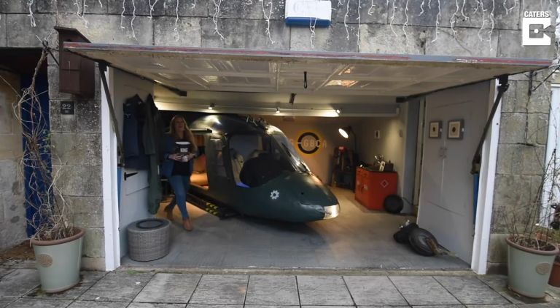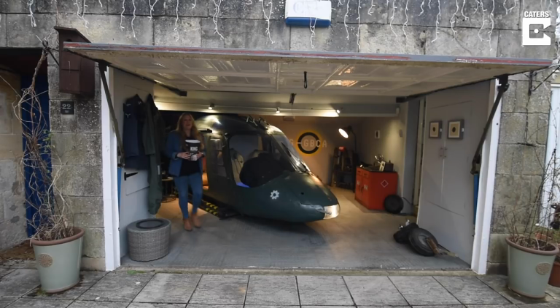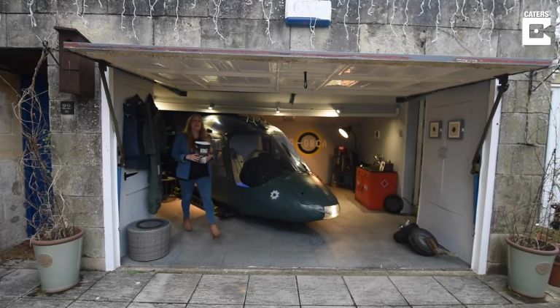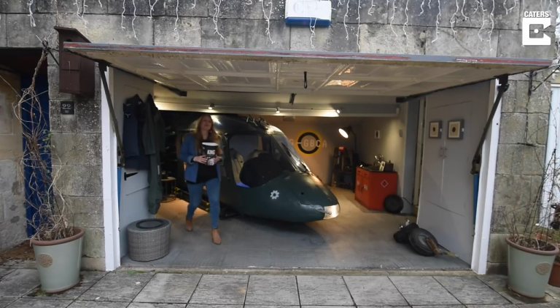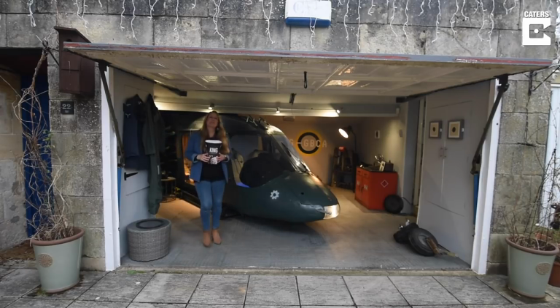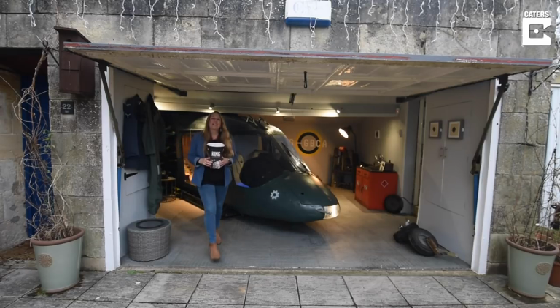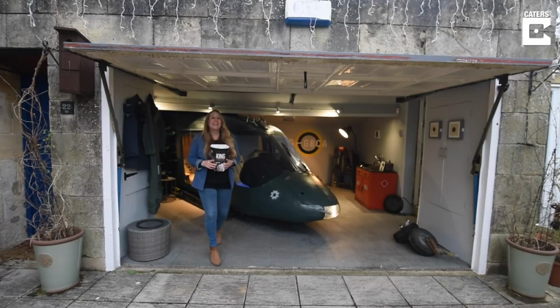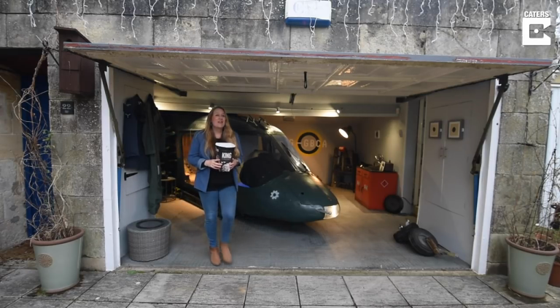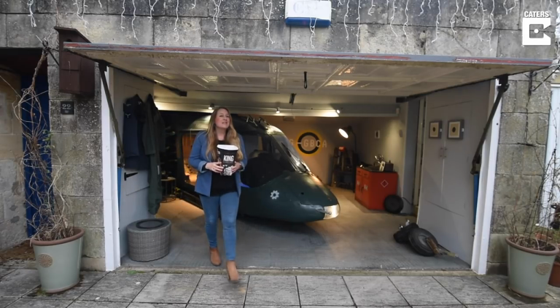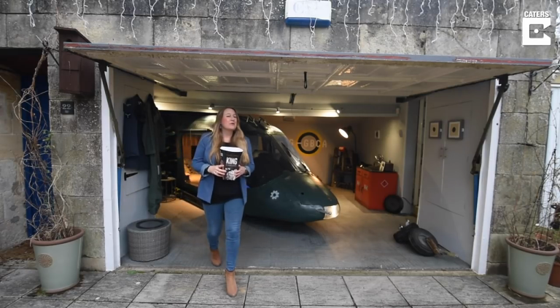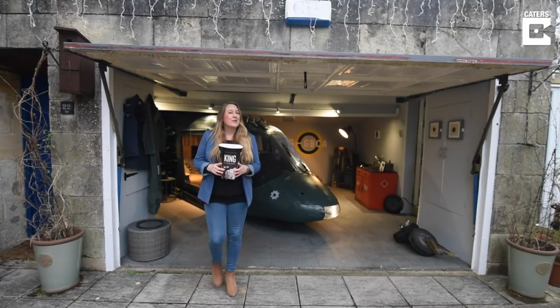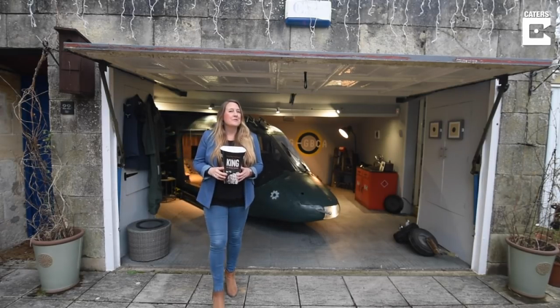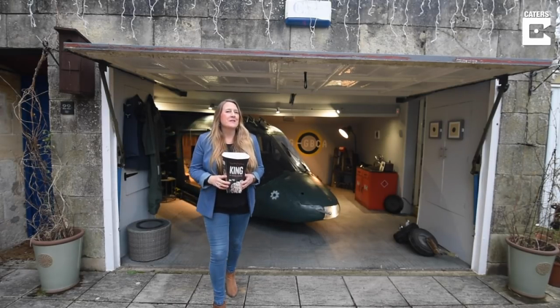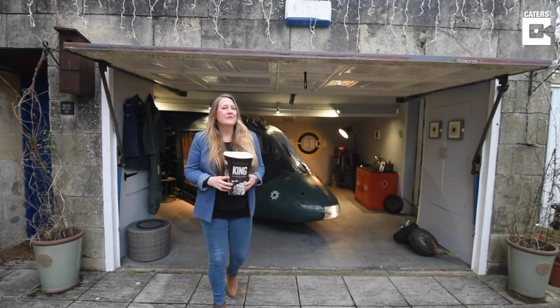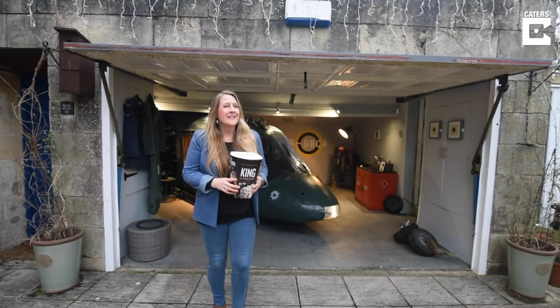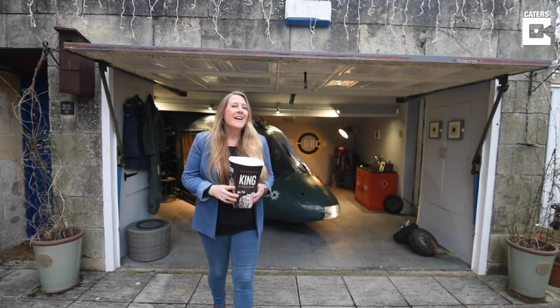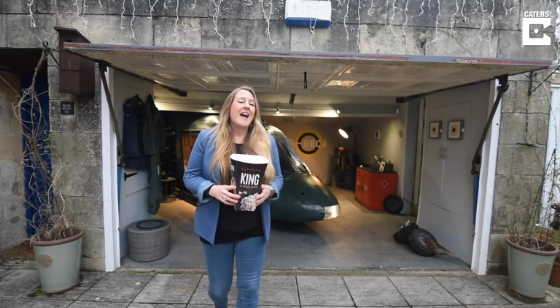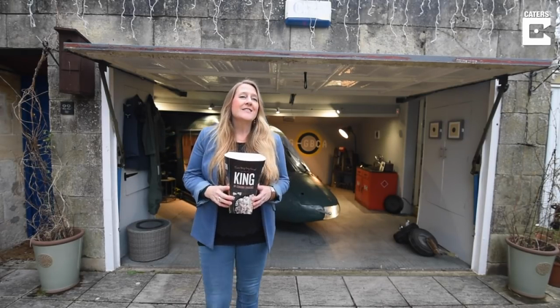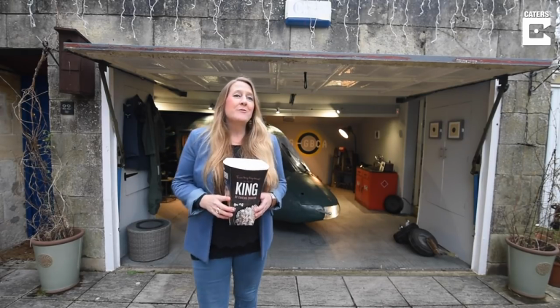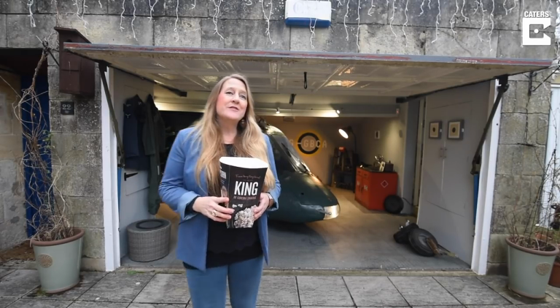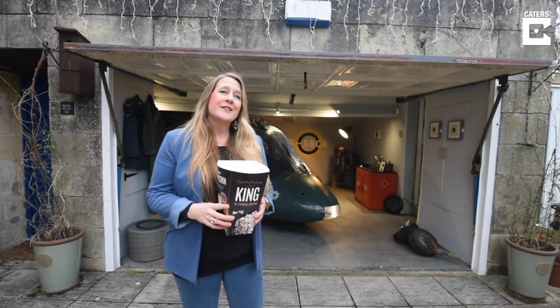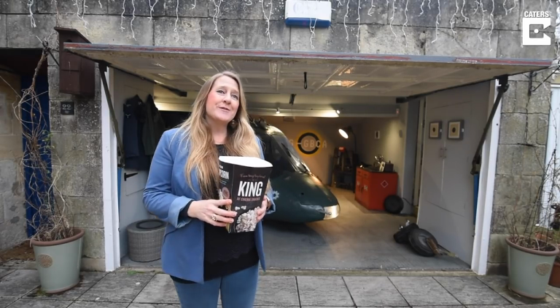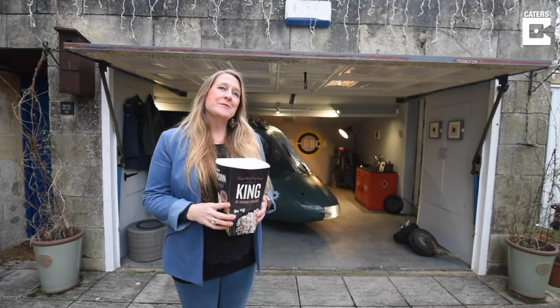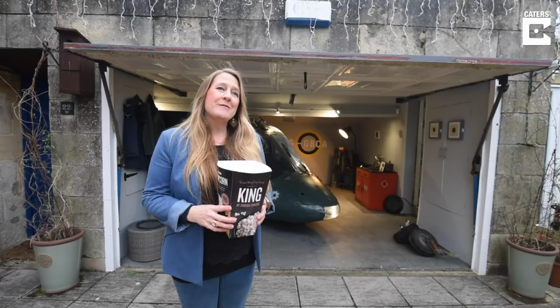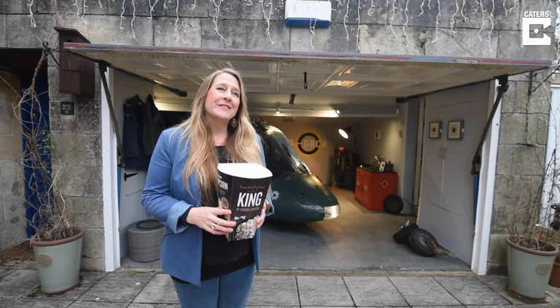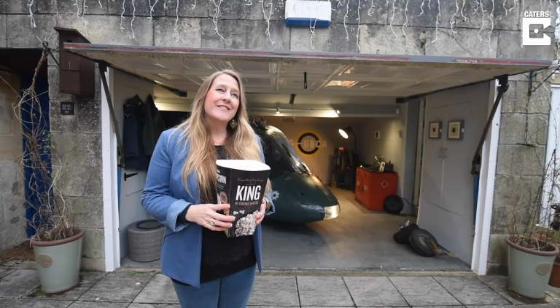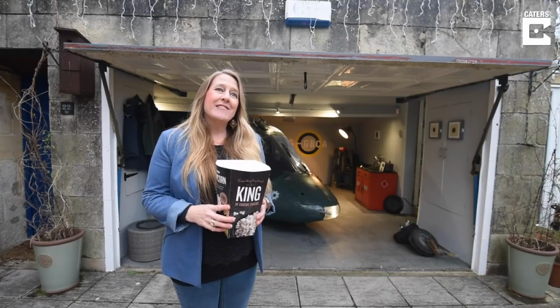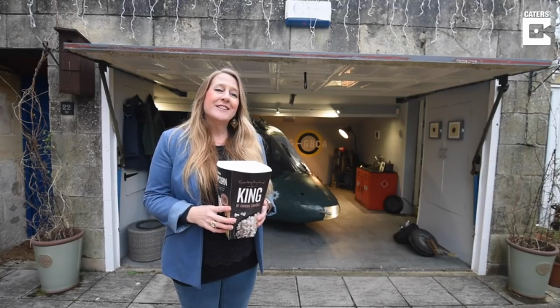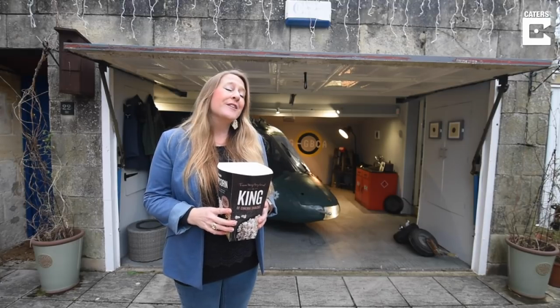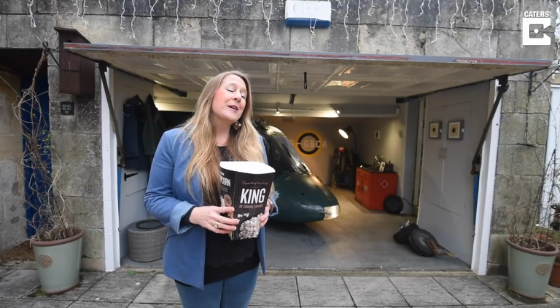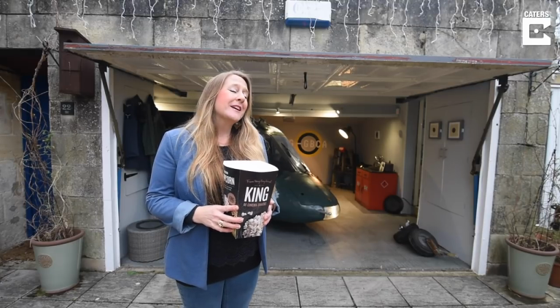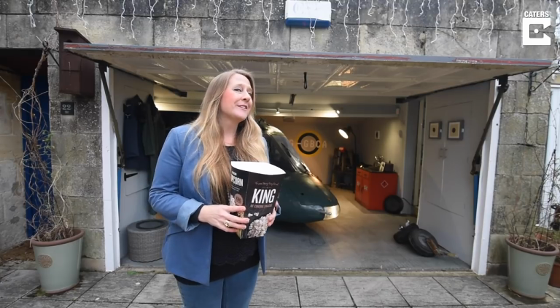Hi, my name's Marie and I recently bought a helicopter with my son Freddie and we've turned it into a home cinema in our garage, so come and take a look.